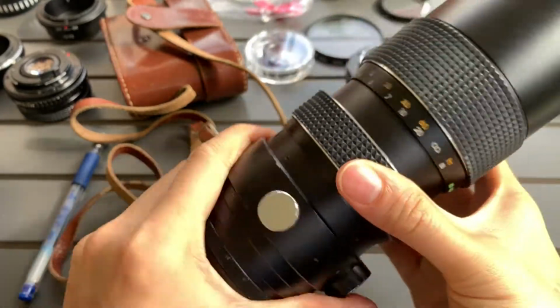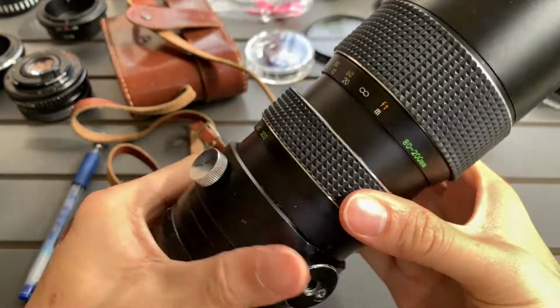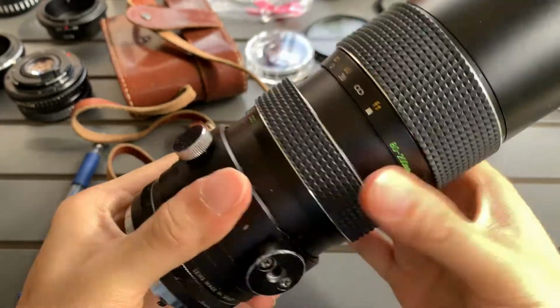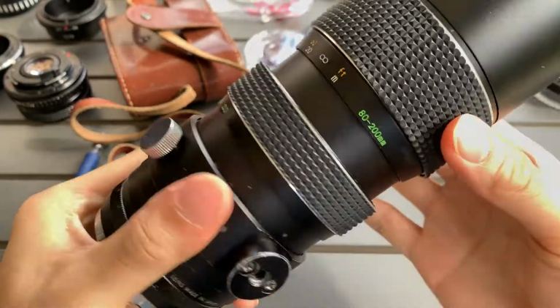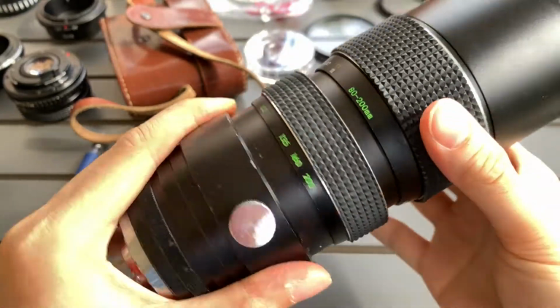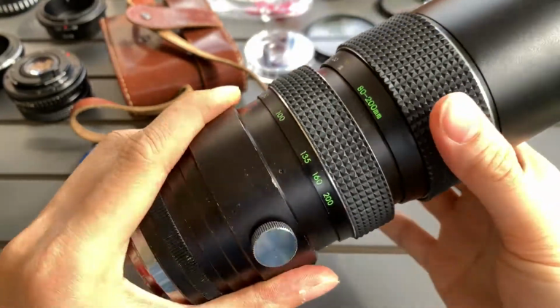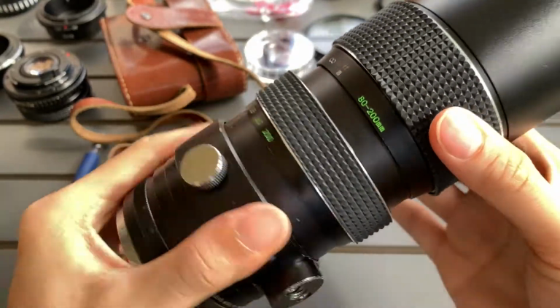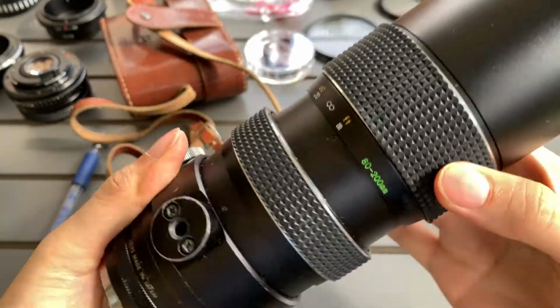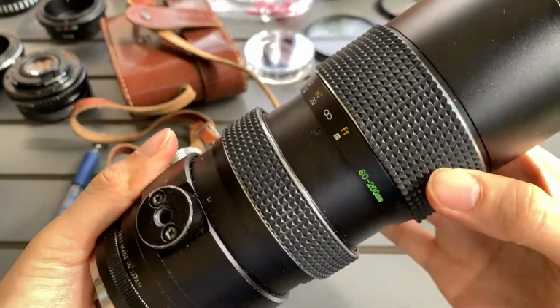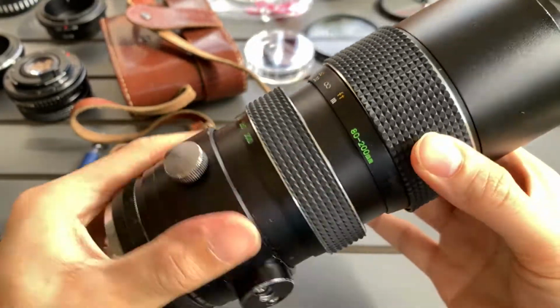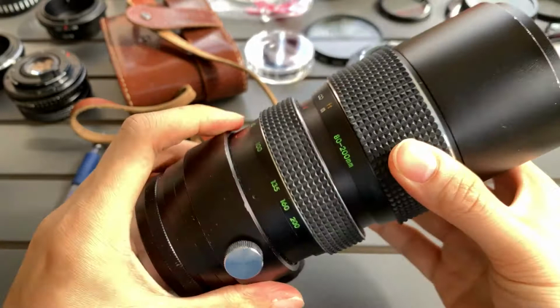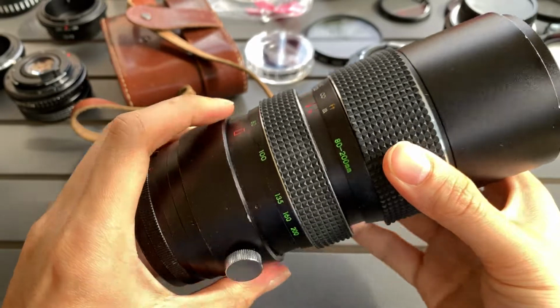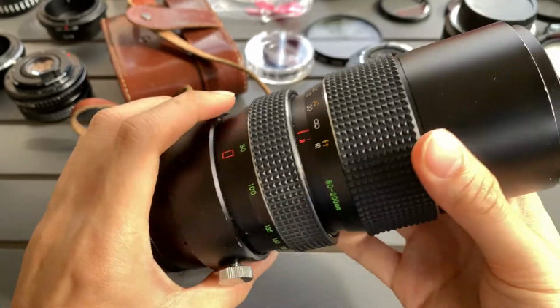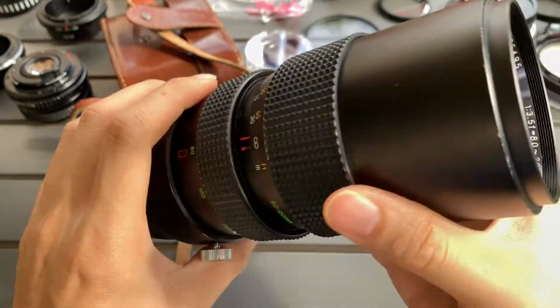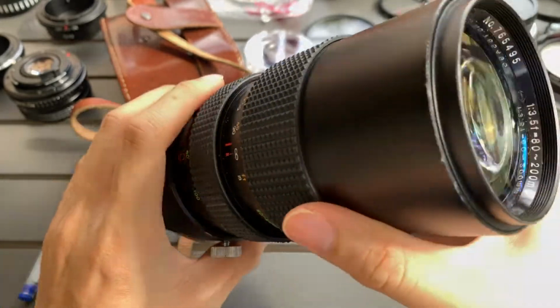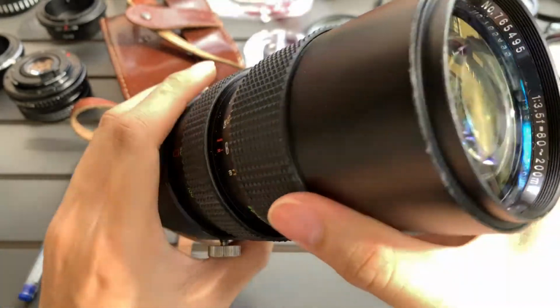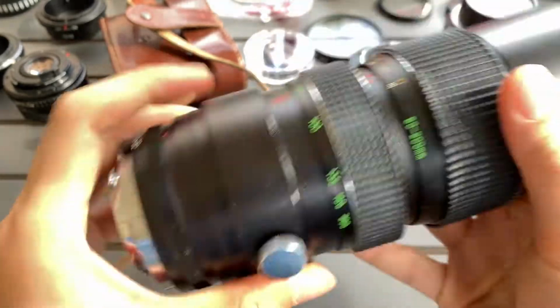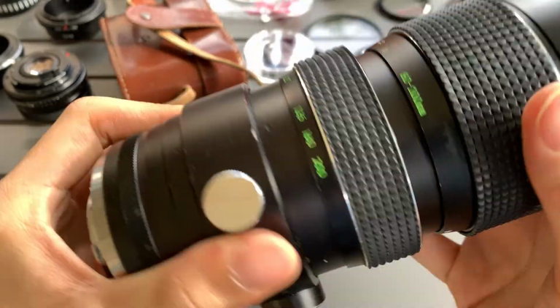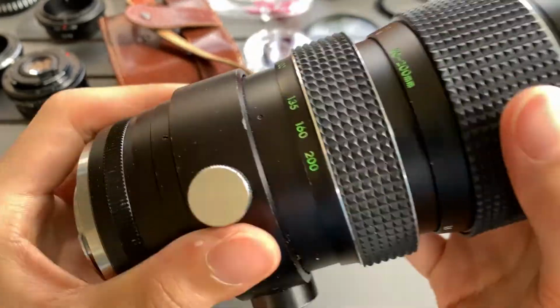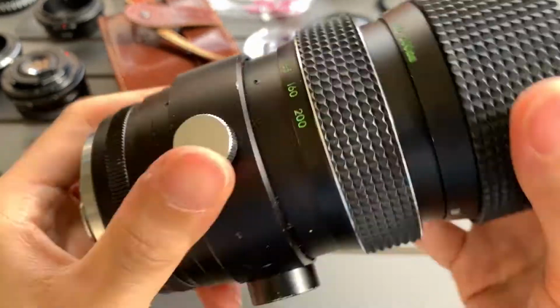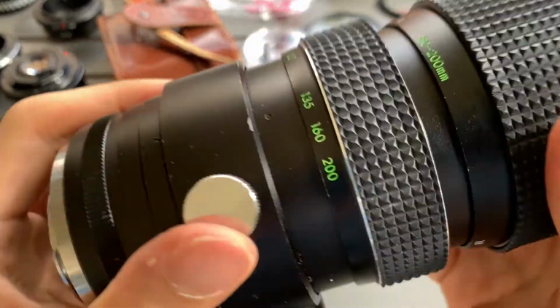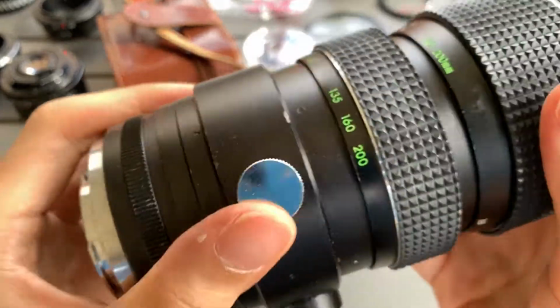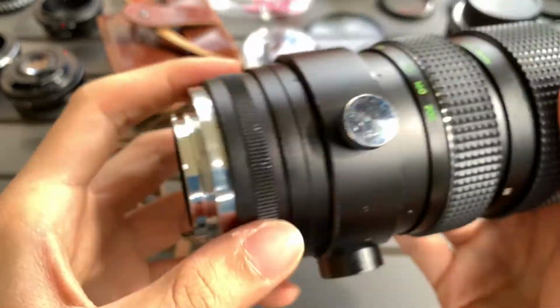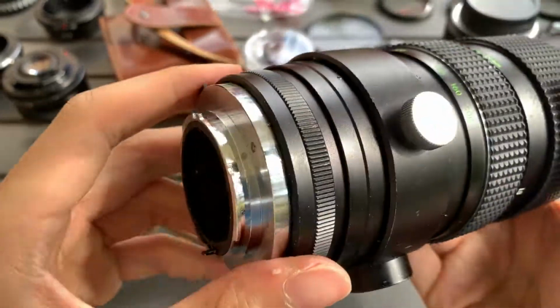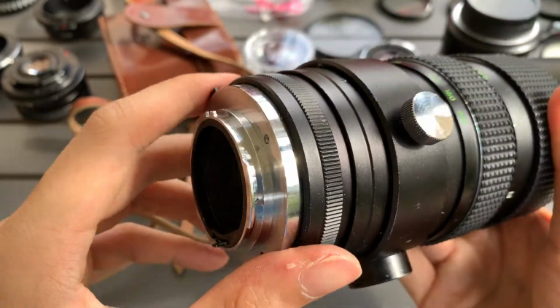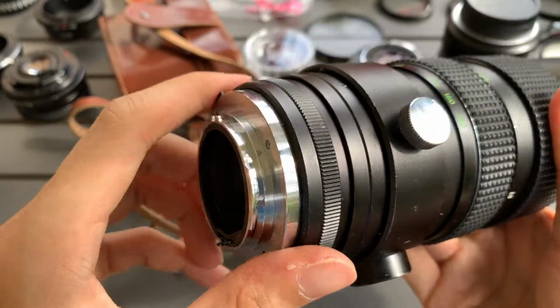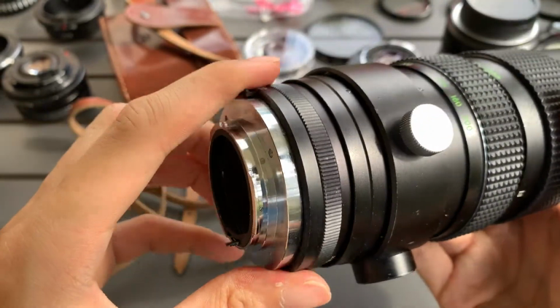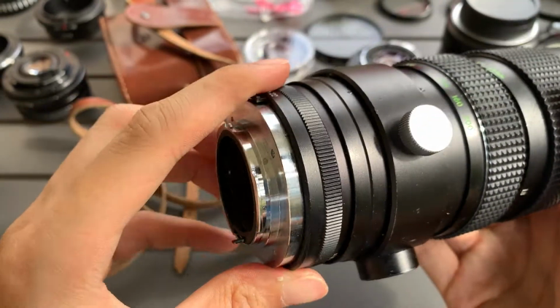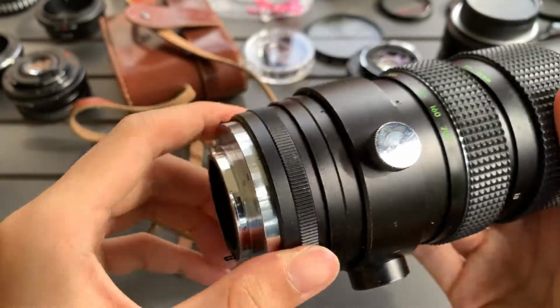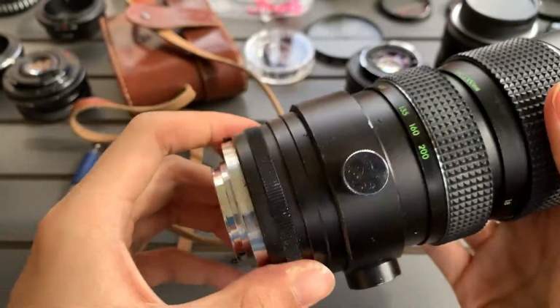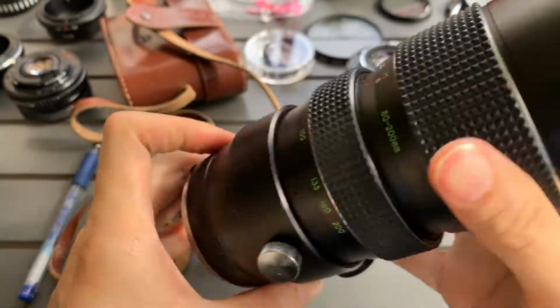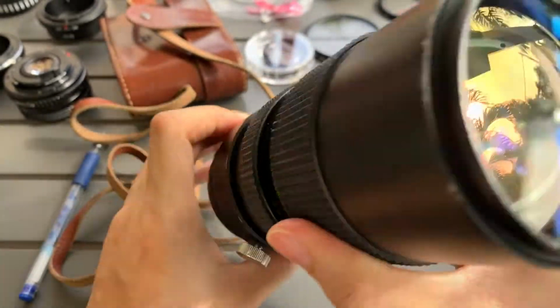And the focus. There's some sound, but I don't think it affects the usage of the lens.